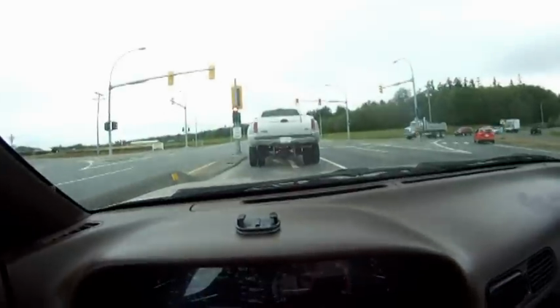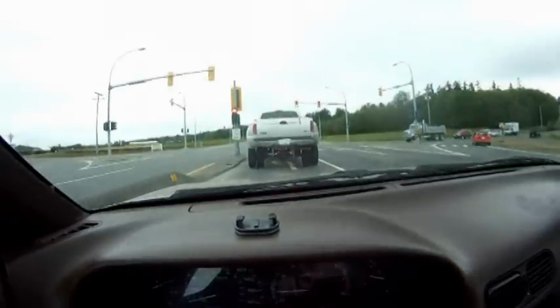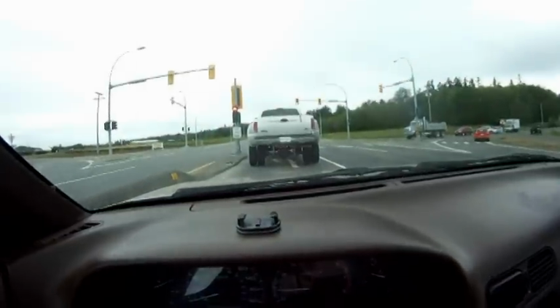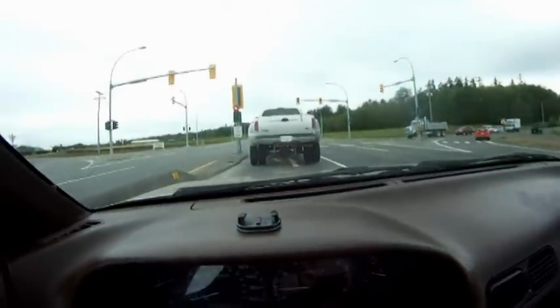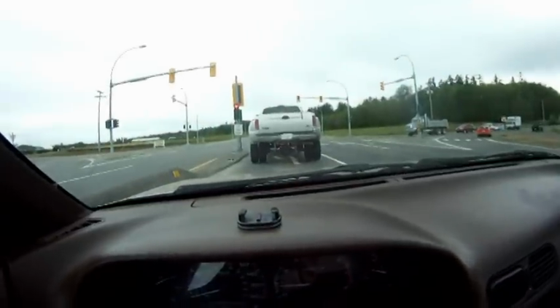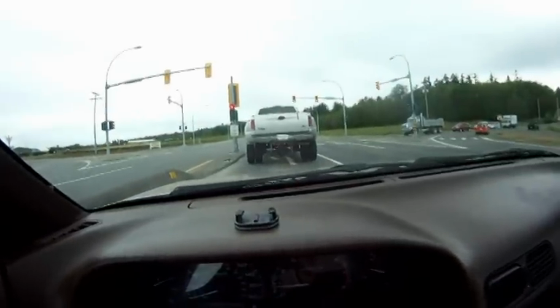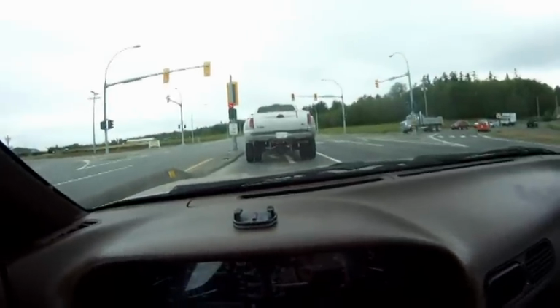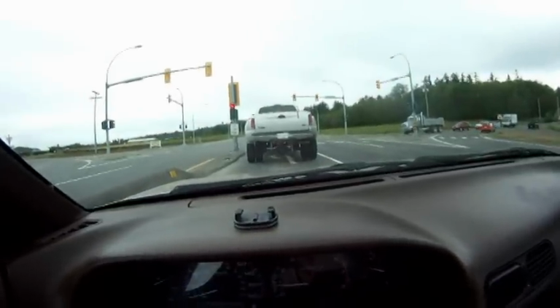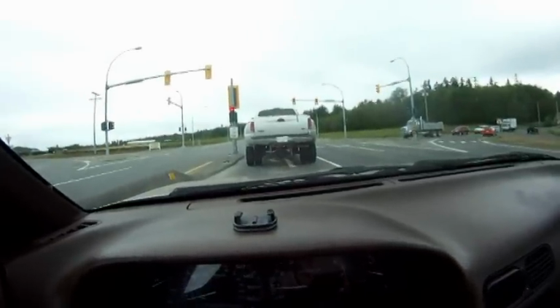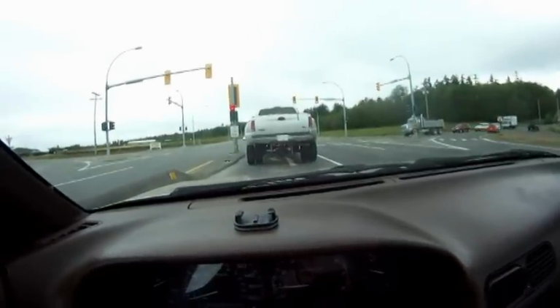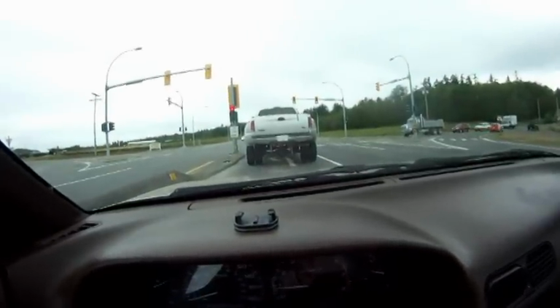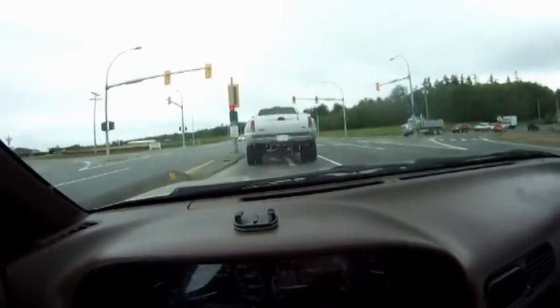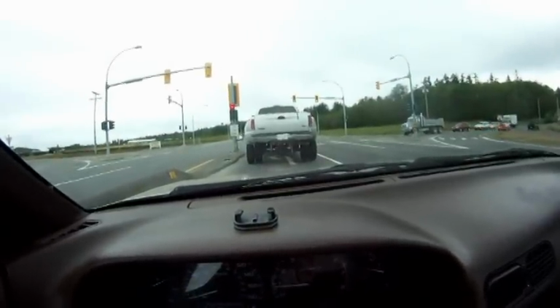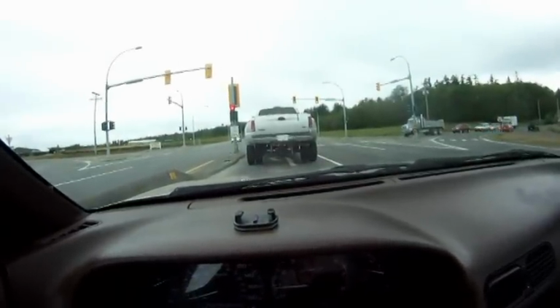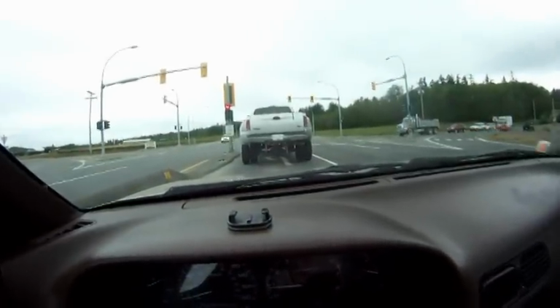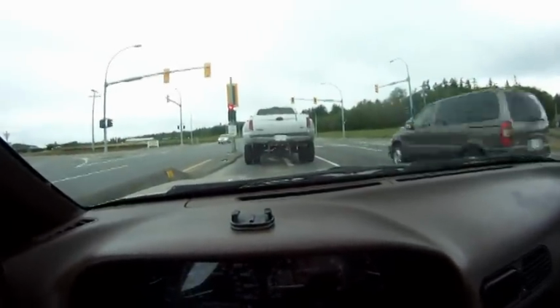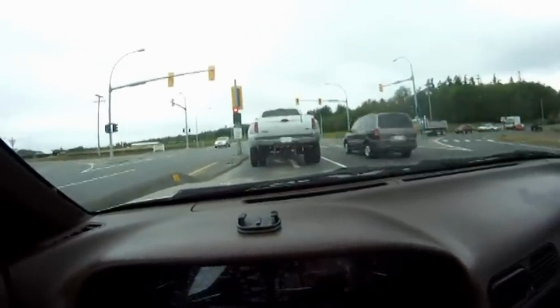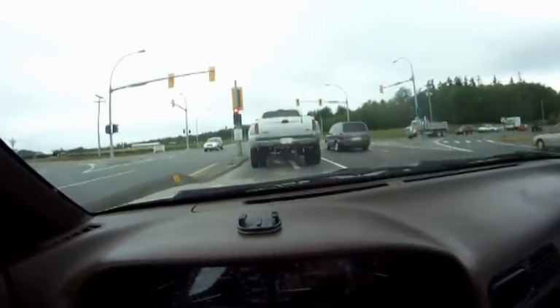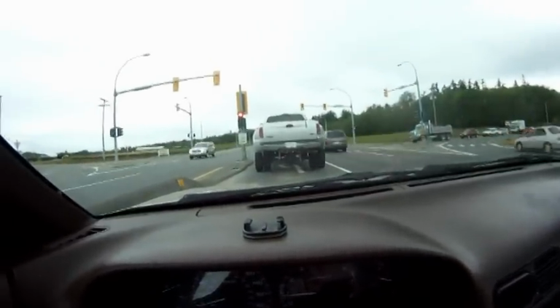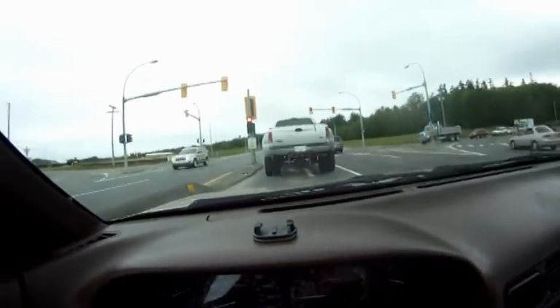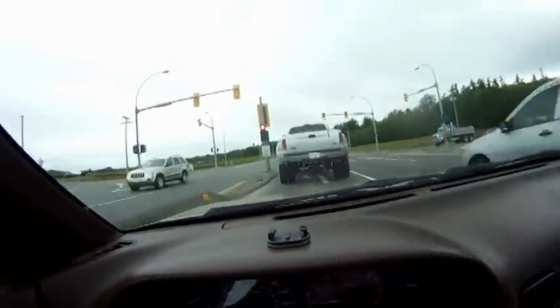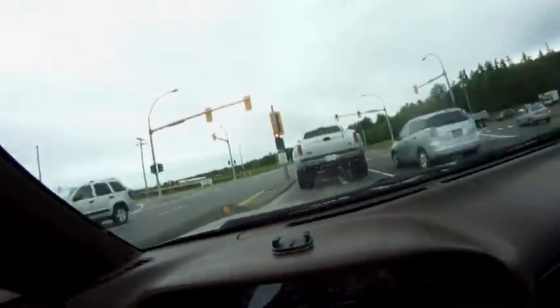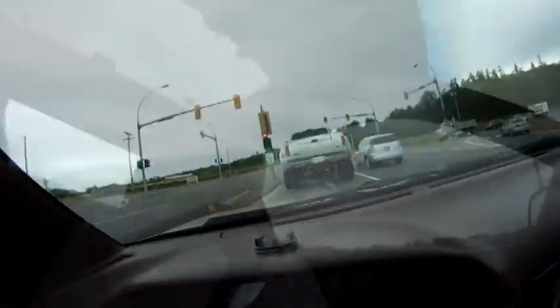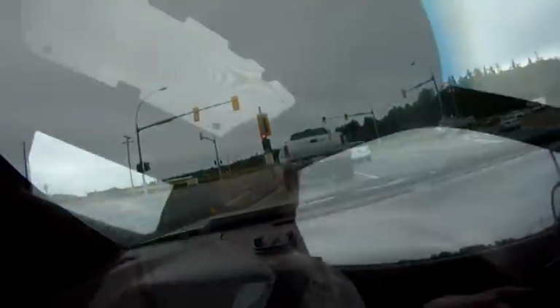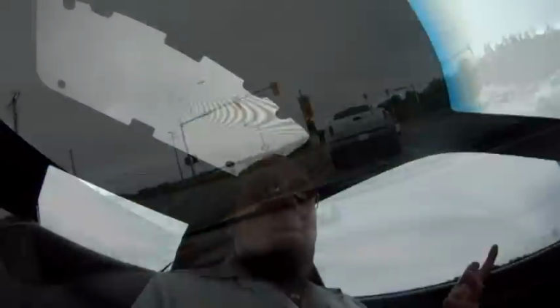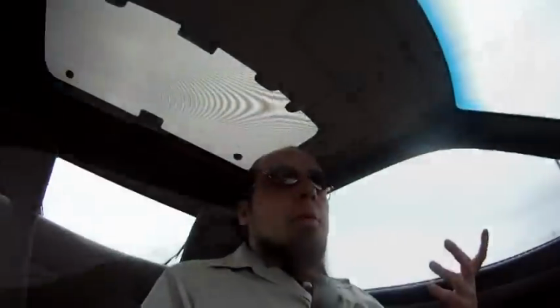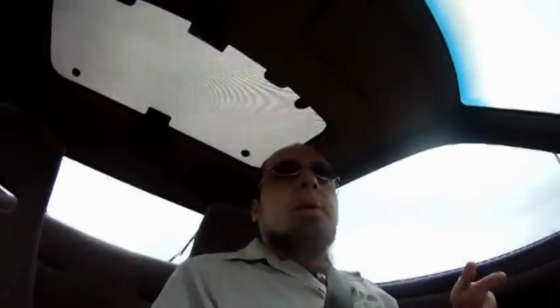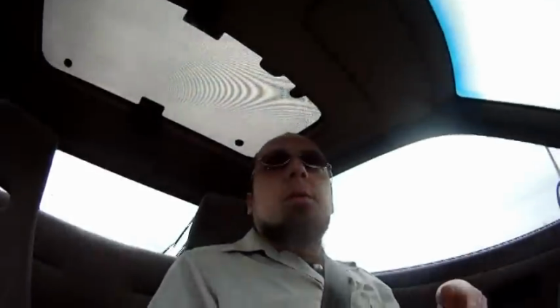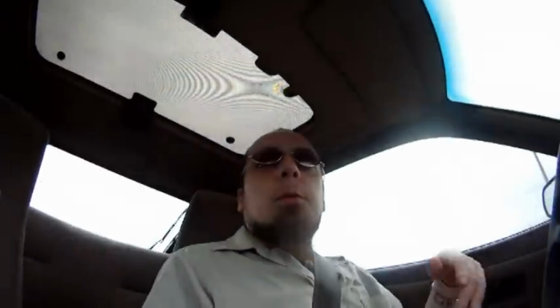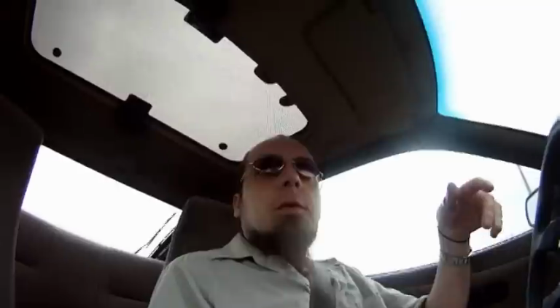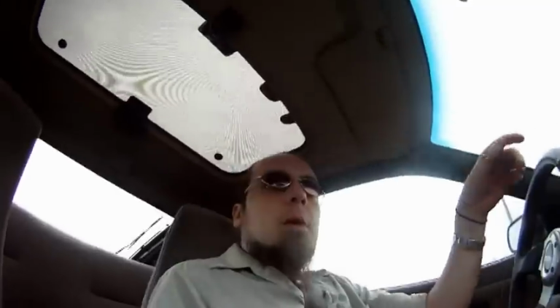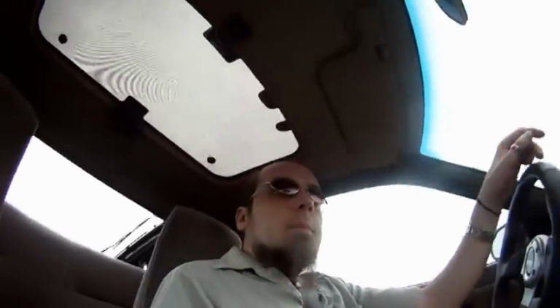Holy crap, look at the size of that truck! Dualies and all — I think it'd run over my 240 no problem.